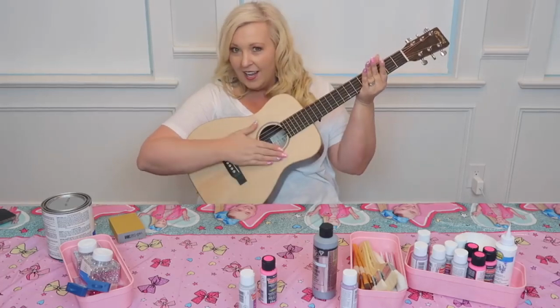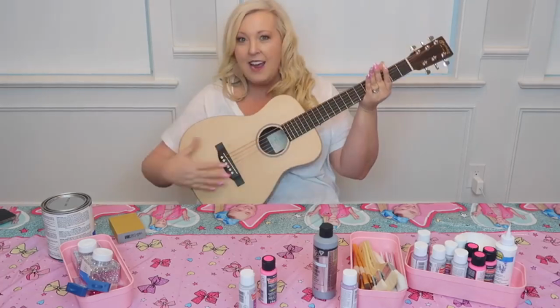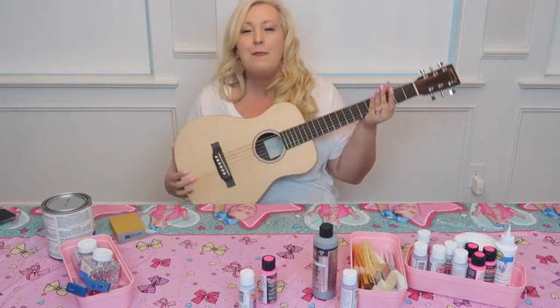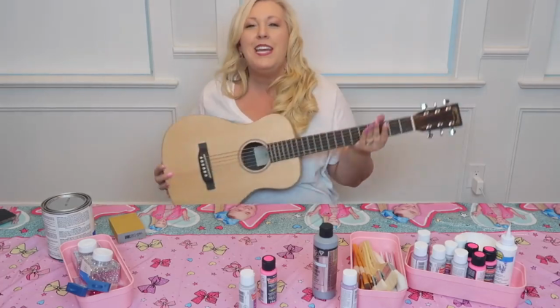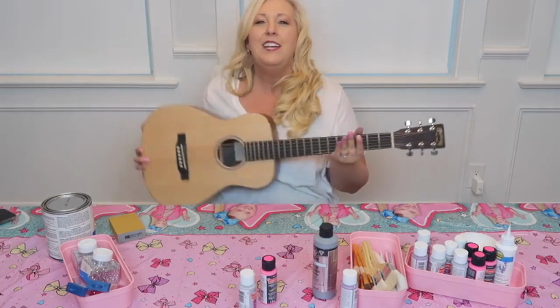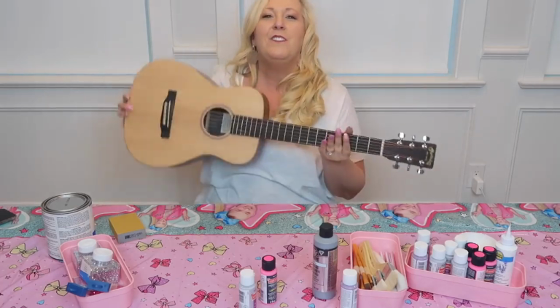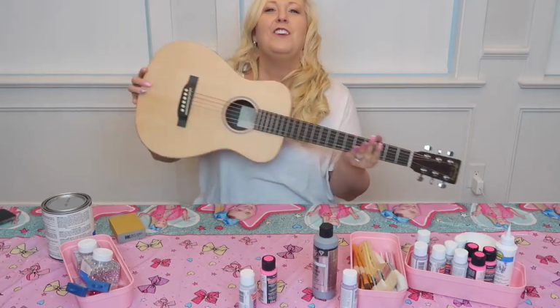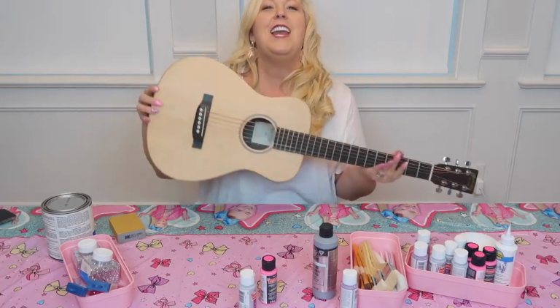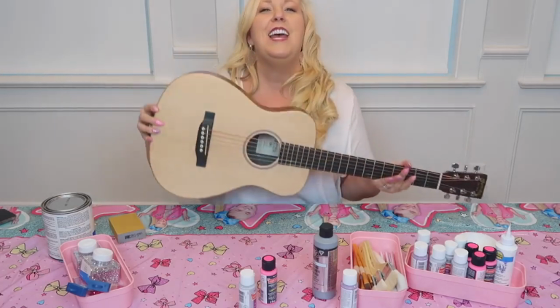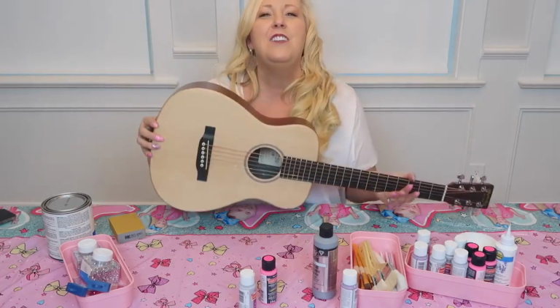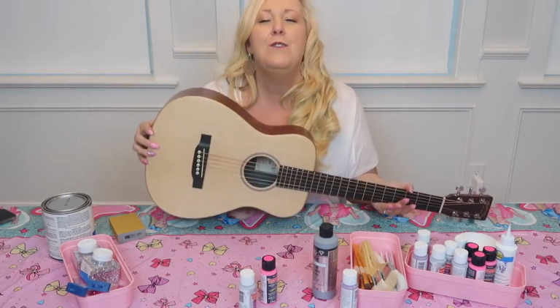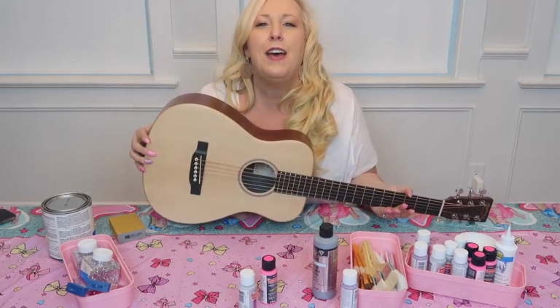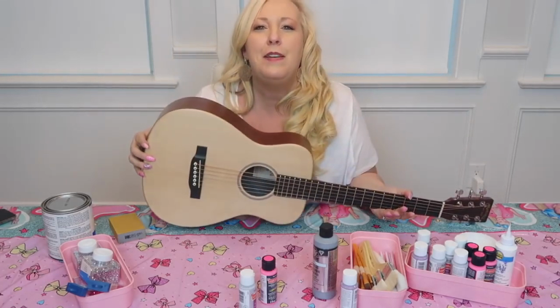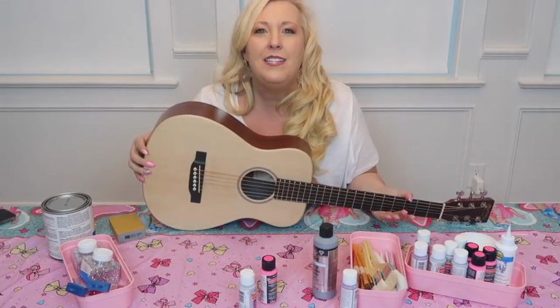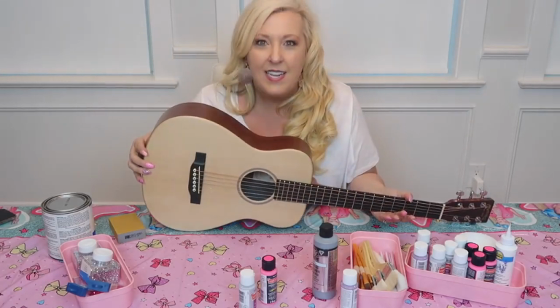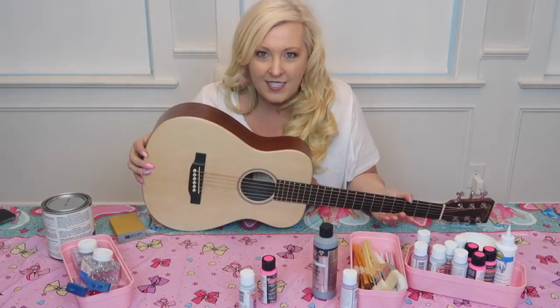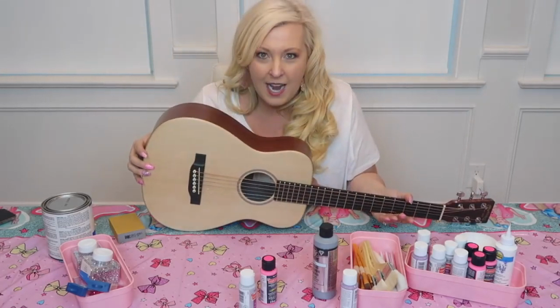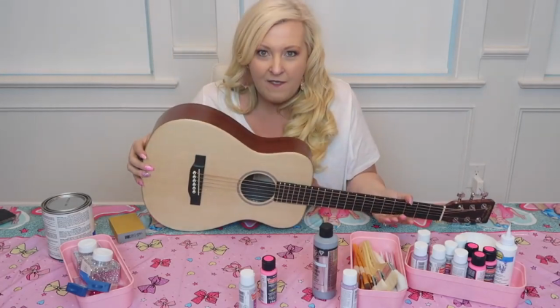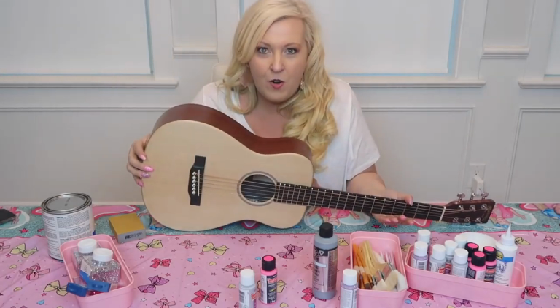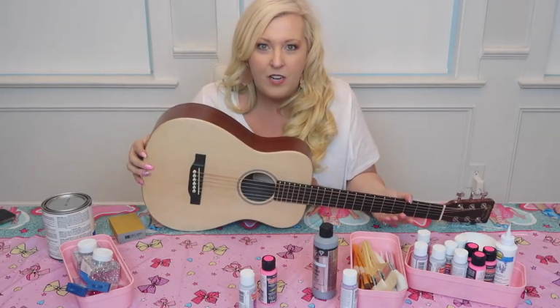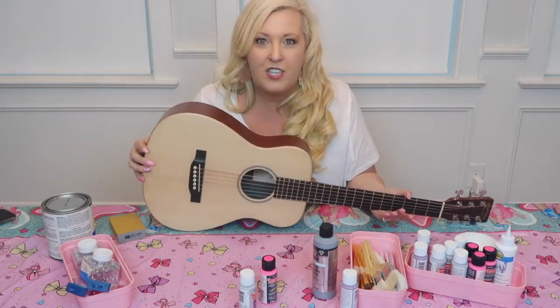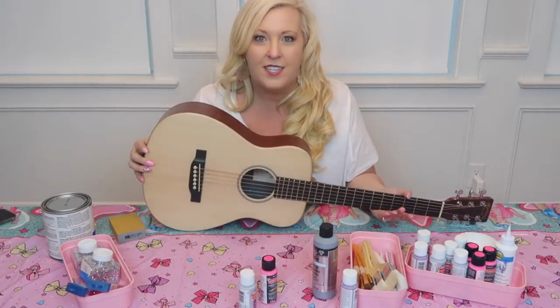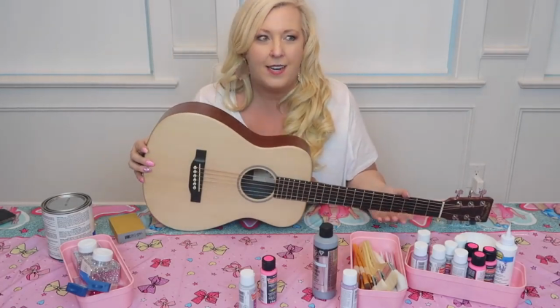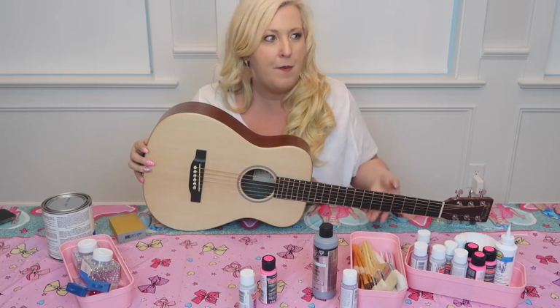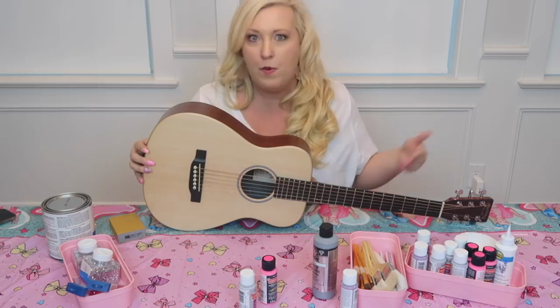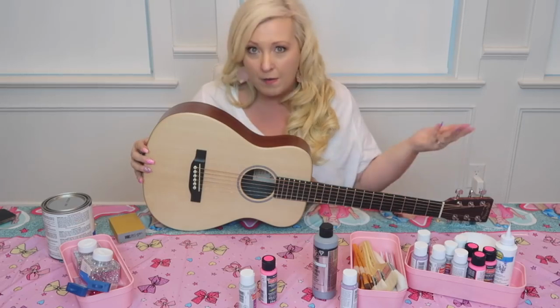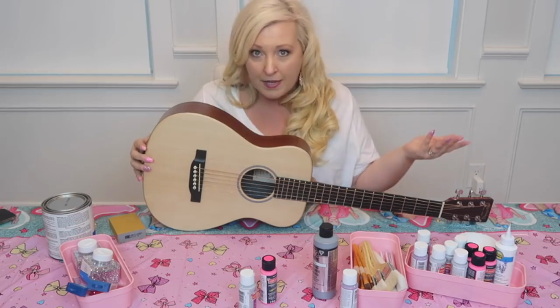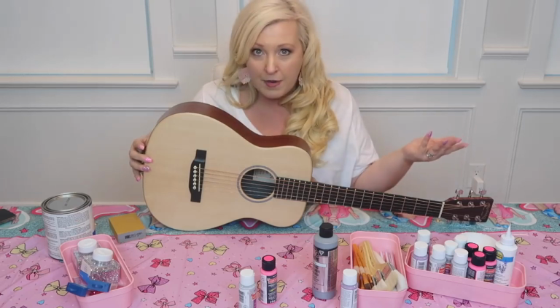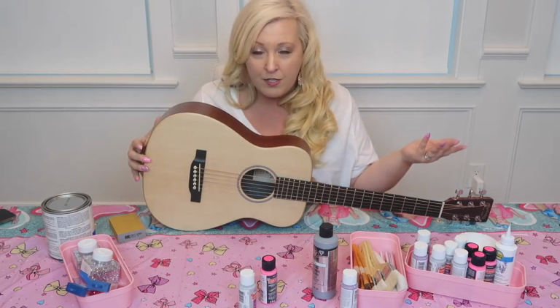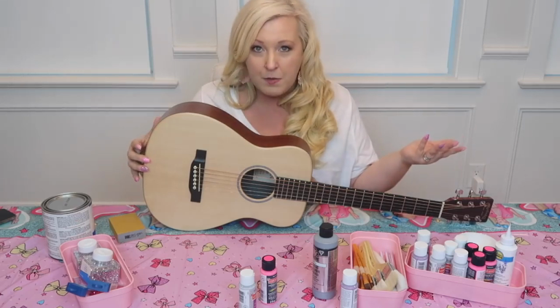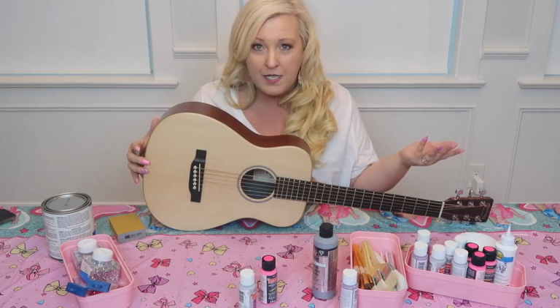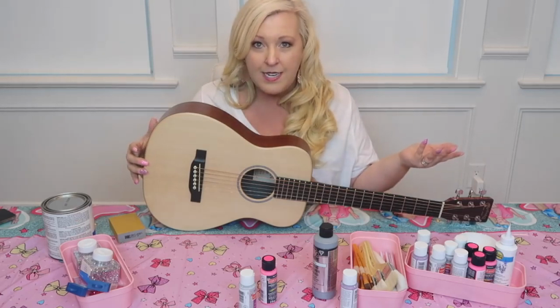Hey everybody, it's Friday and you know what that means. It is time for Jess It Up. Welcome back to my YouTube series.